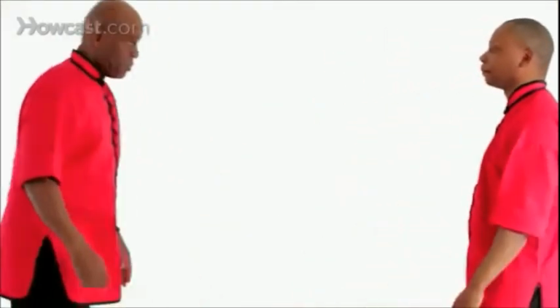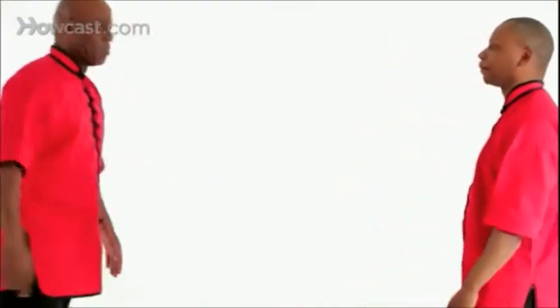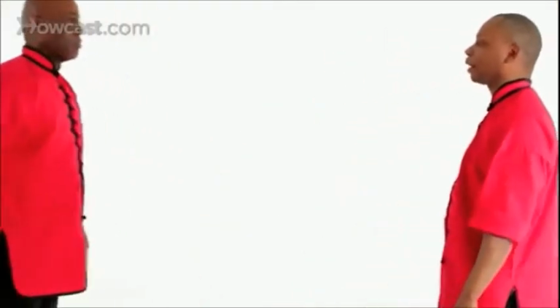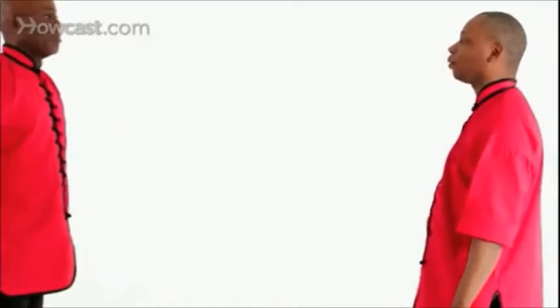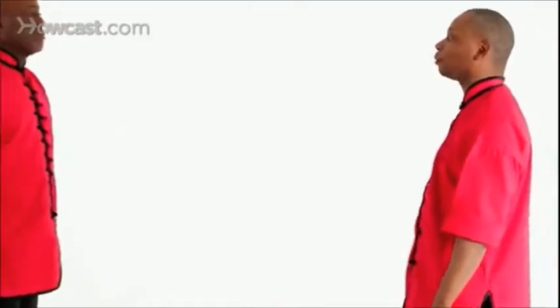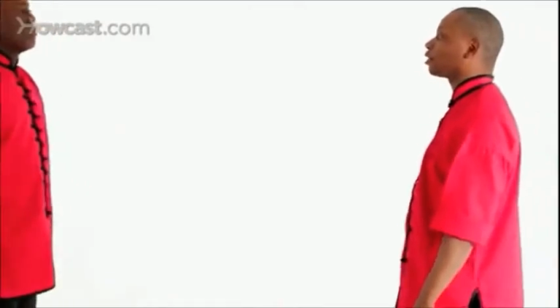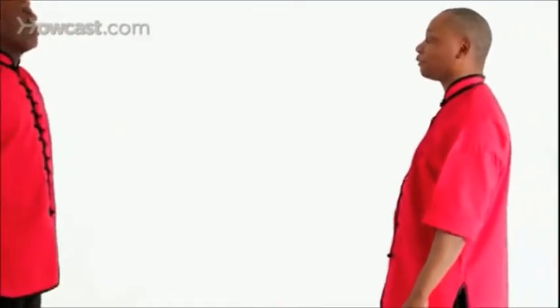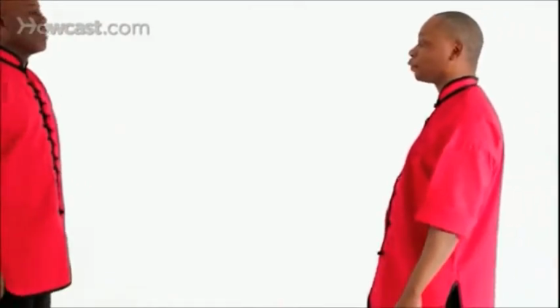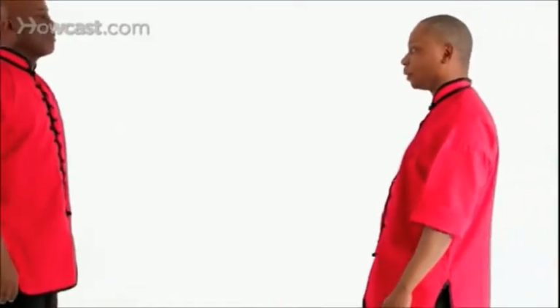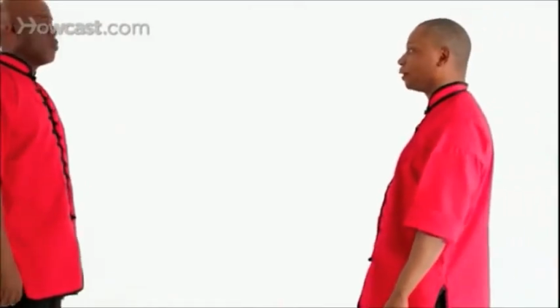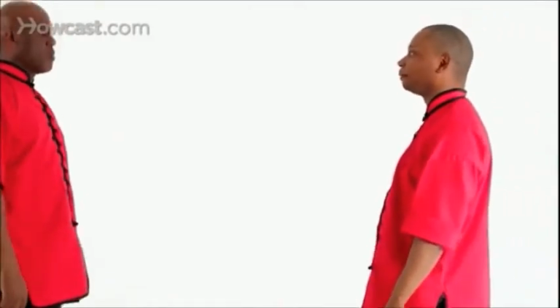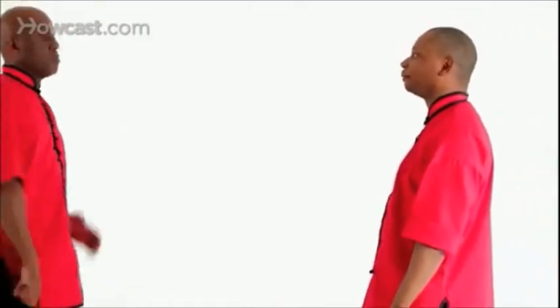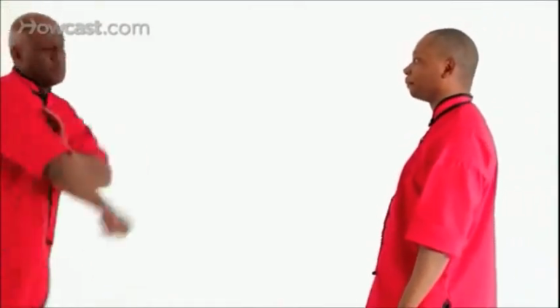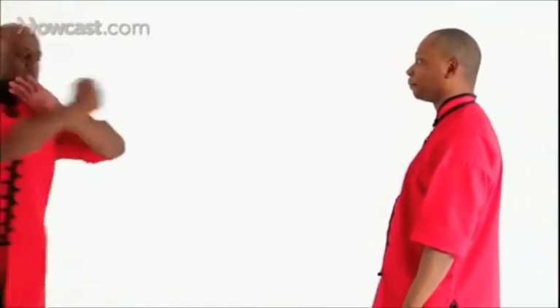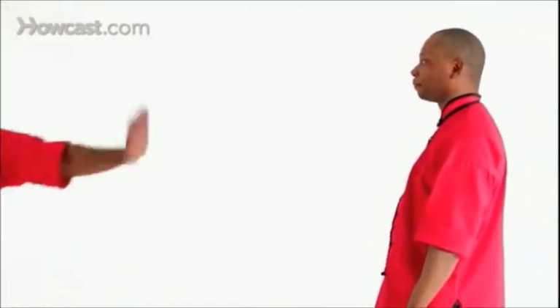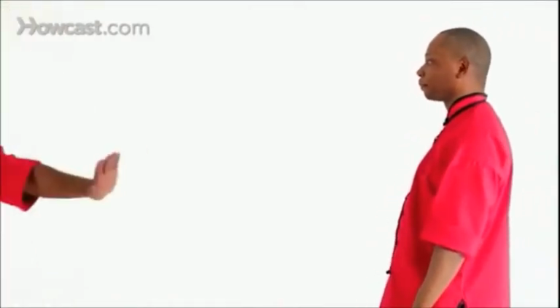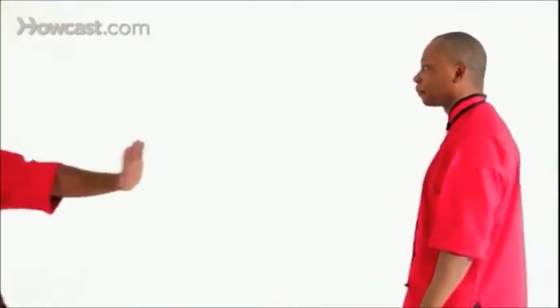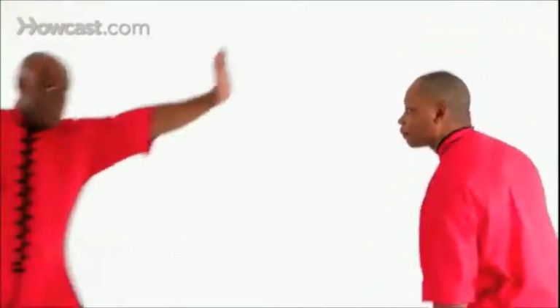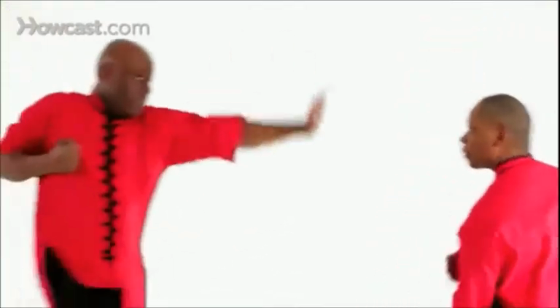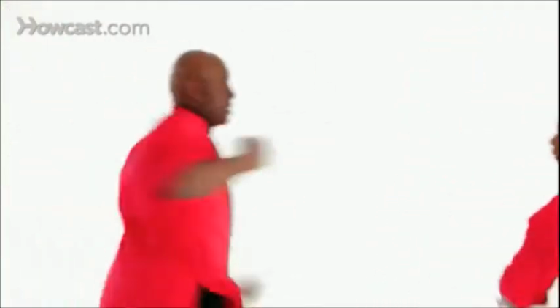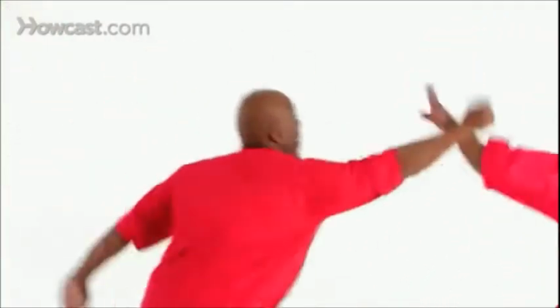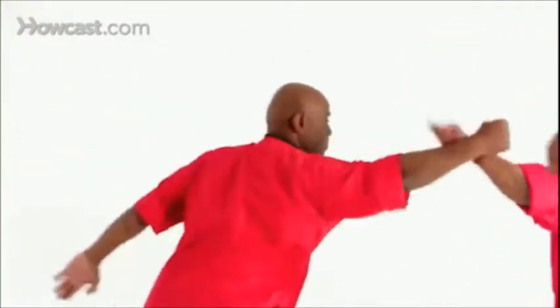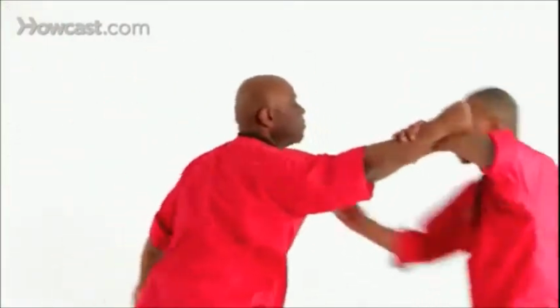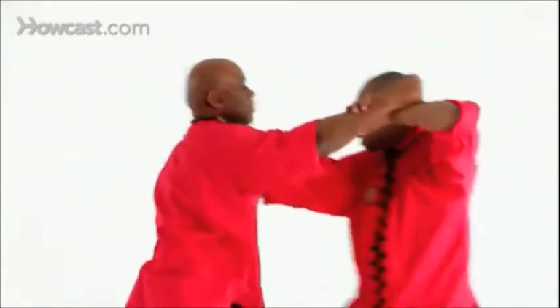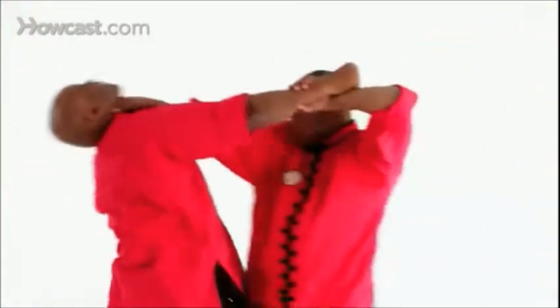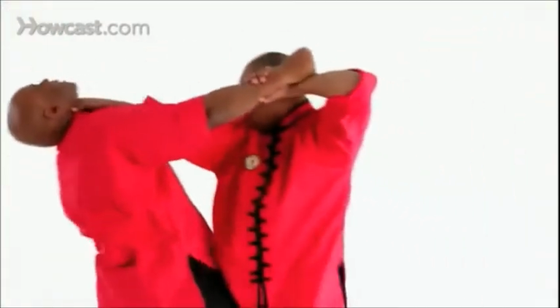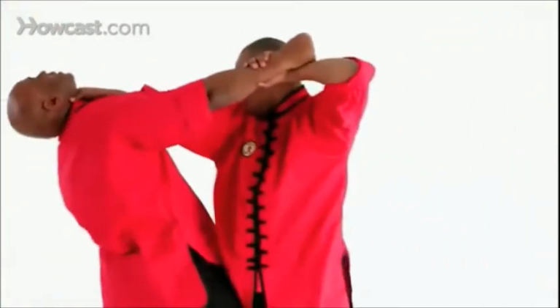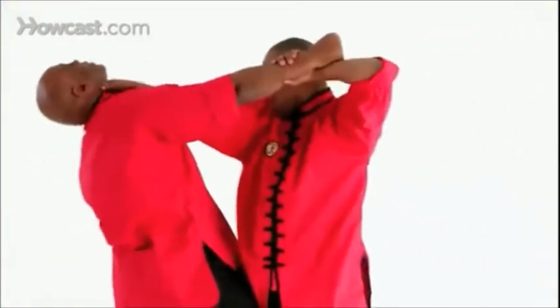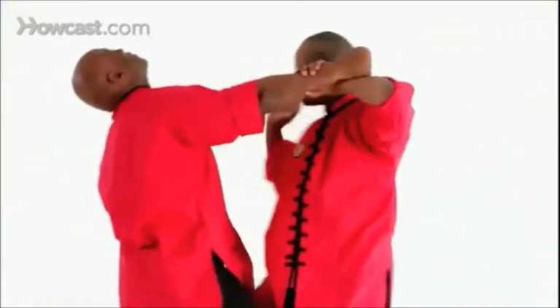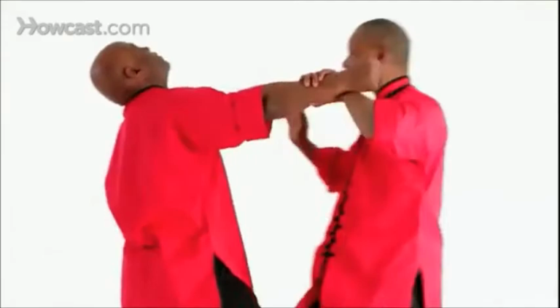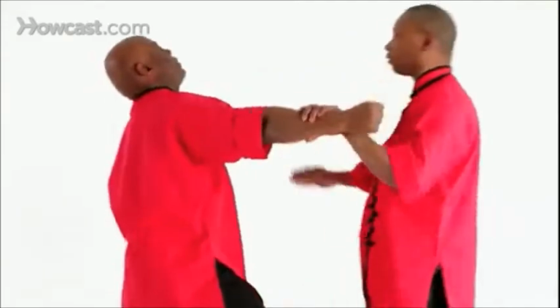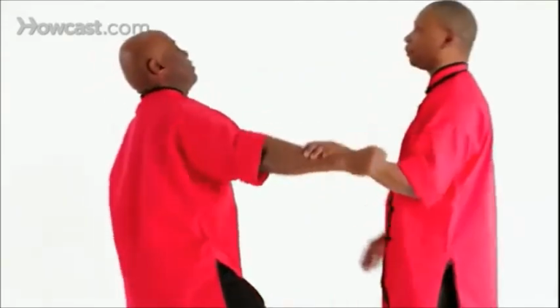Okay, one more time, full speed. Blocking, step forward, and grabbing.